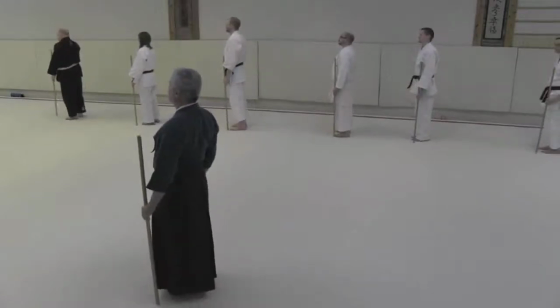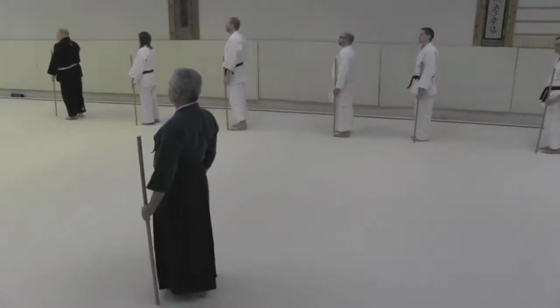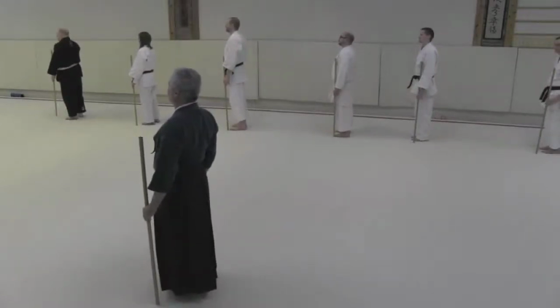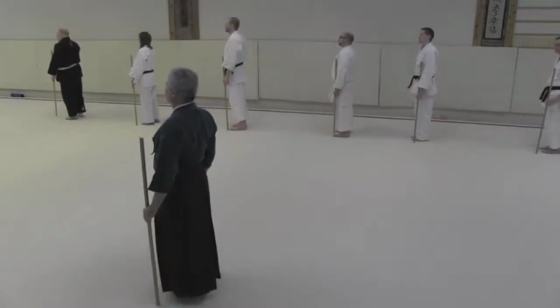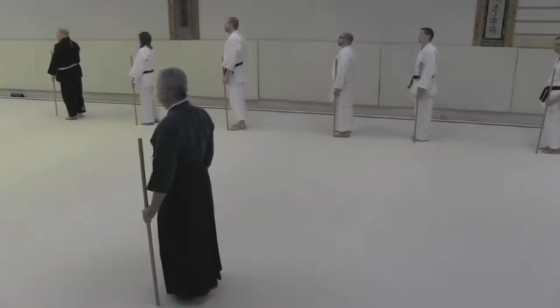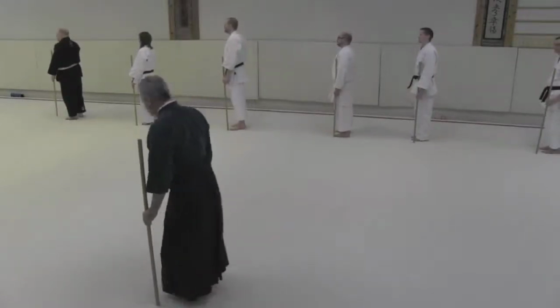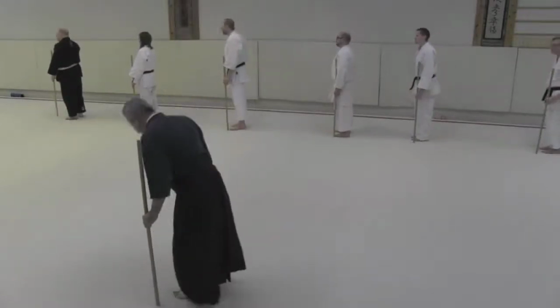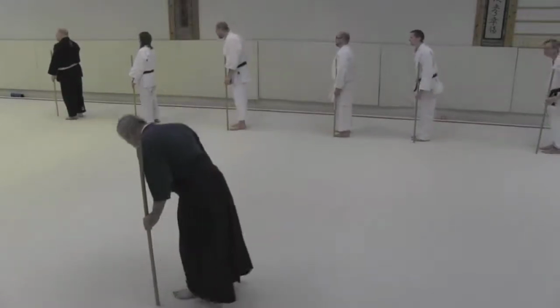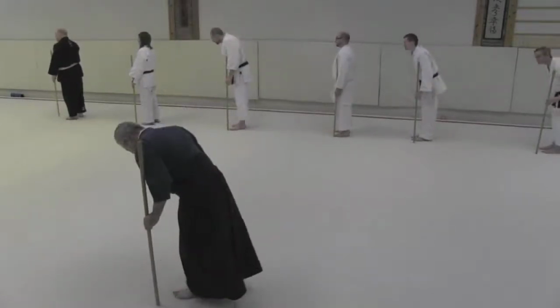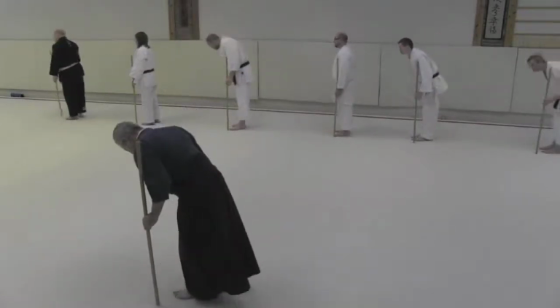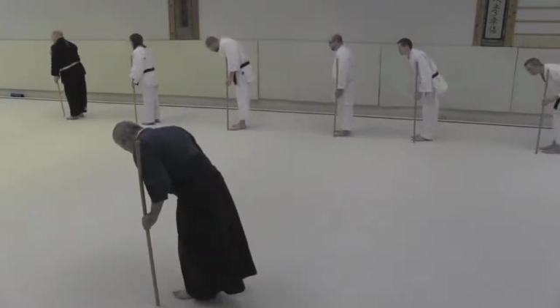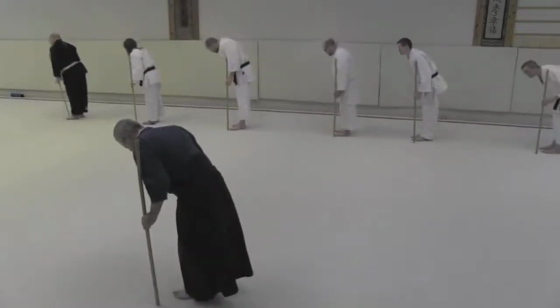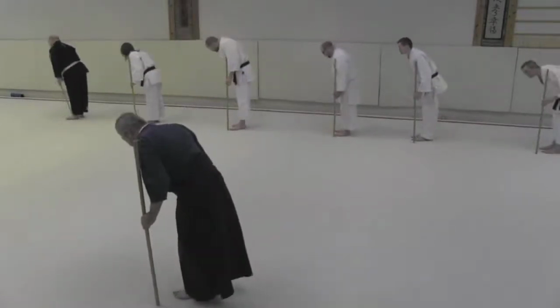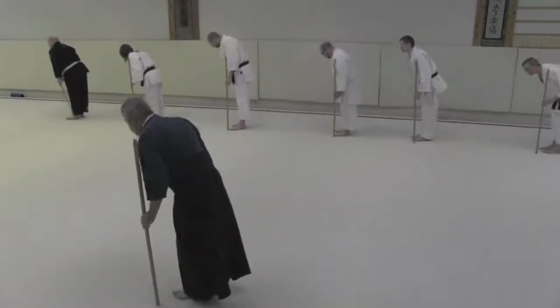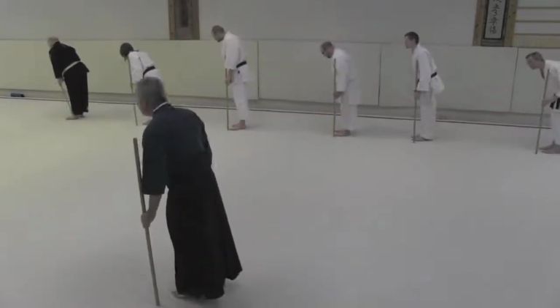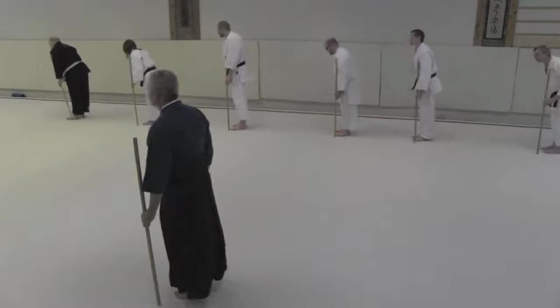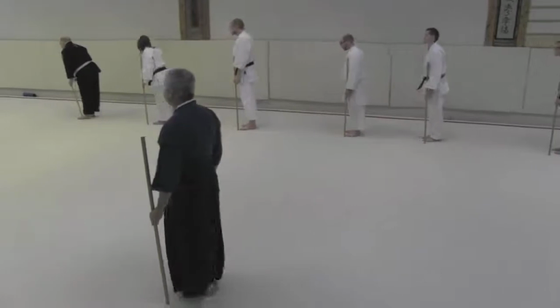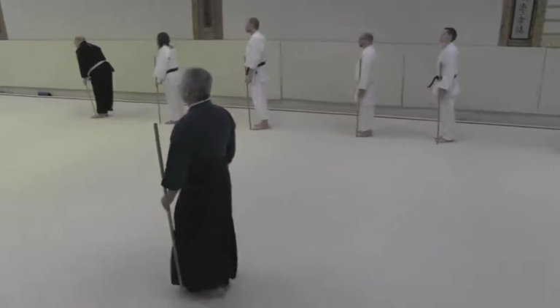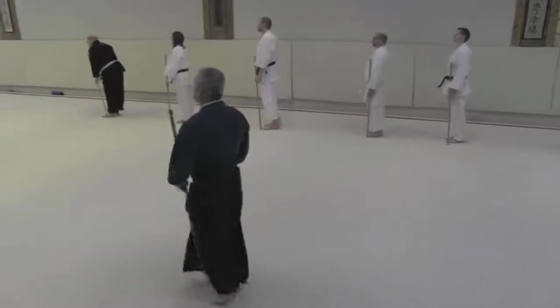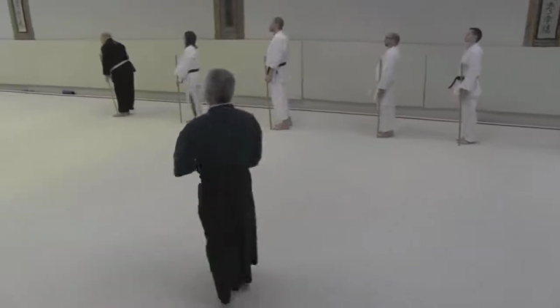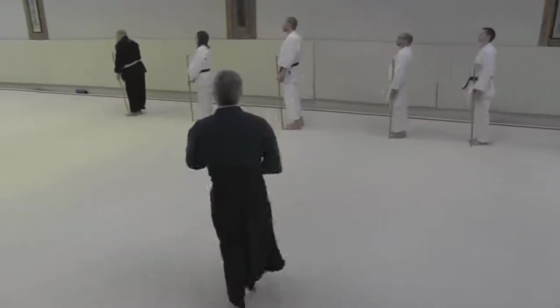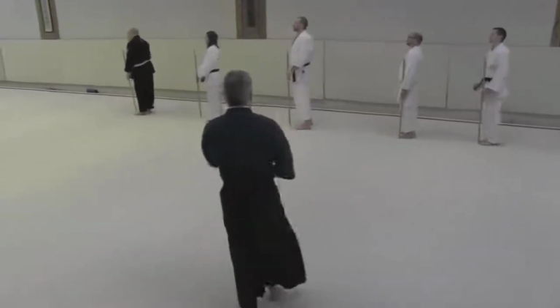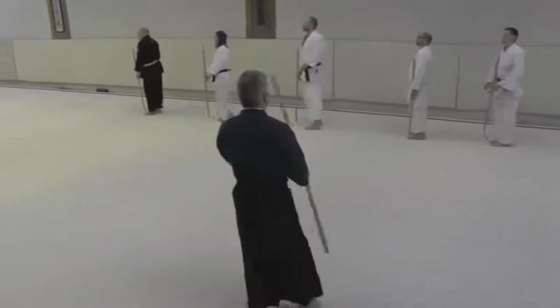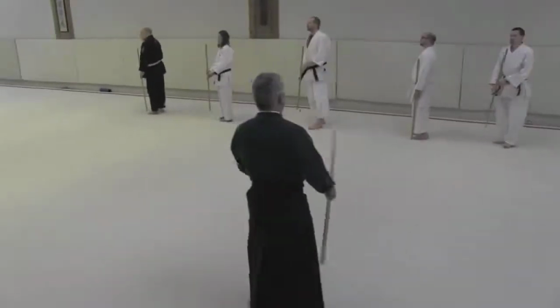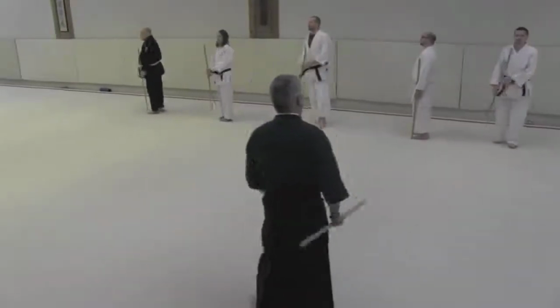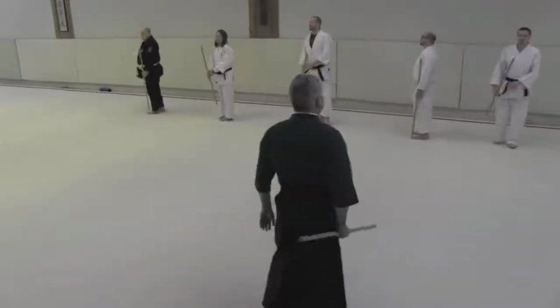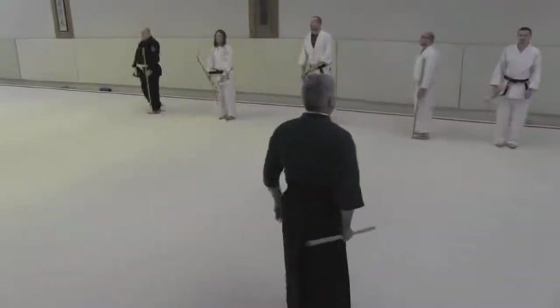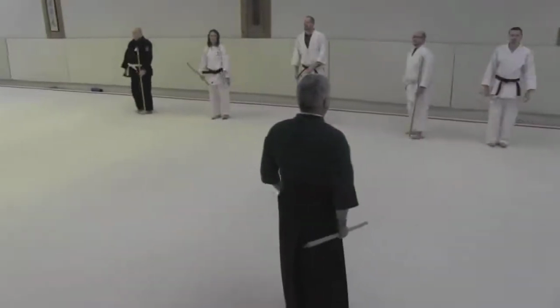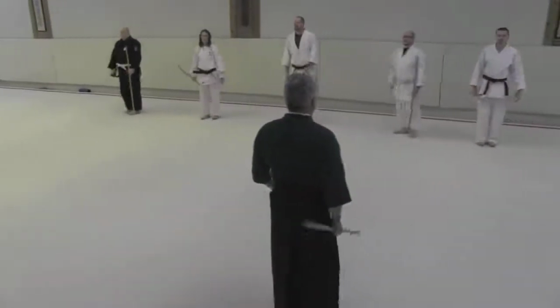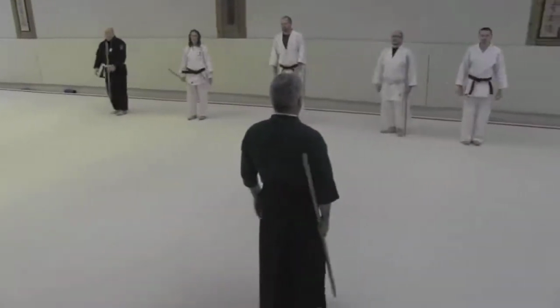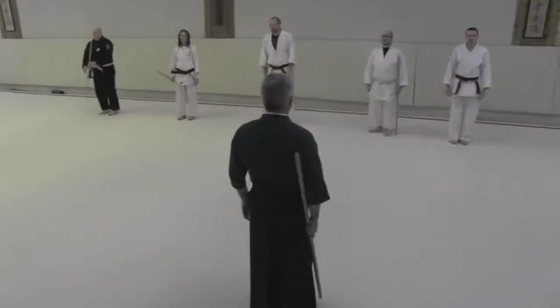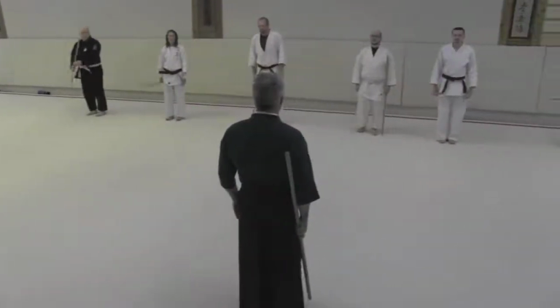Shomeni. And then we'll bow to each other — otagai ni.